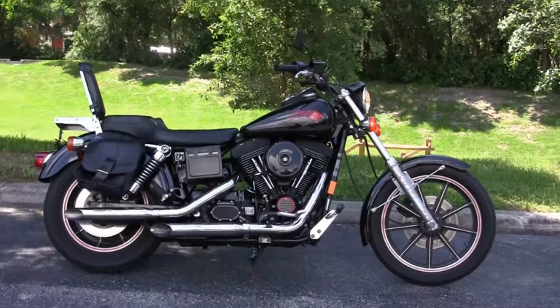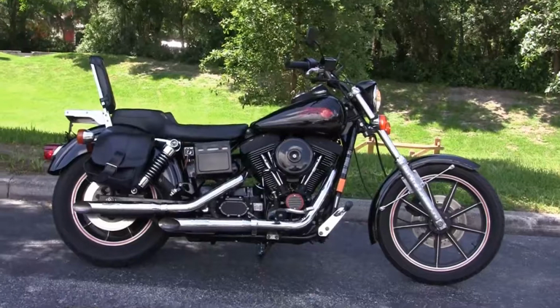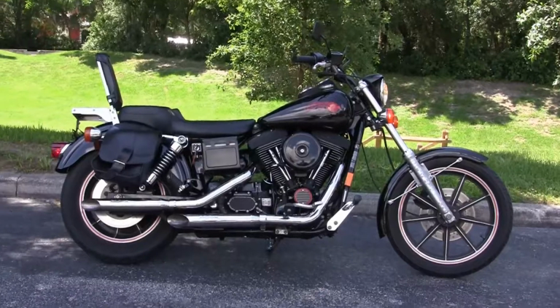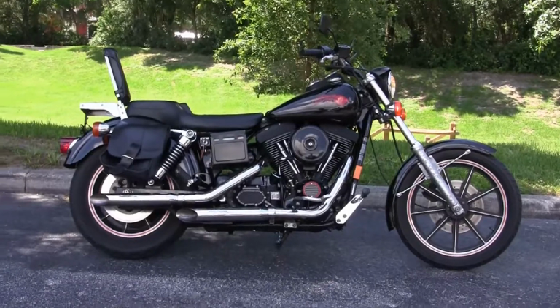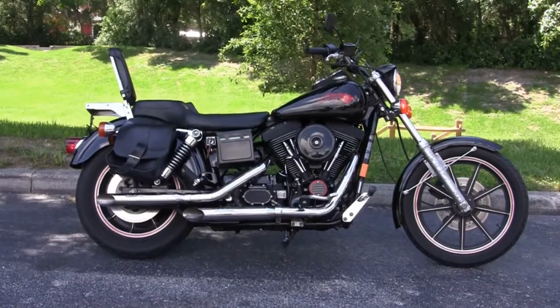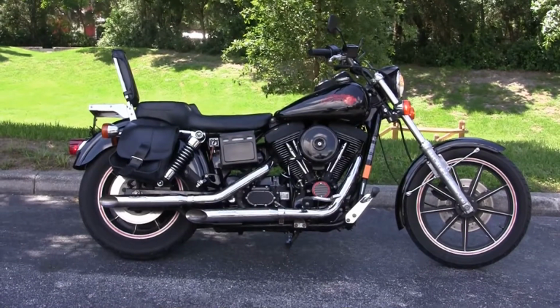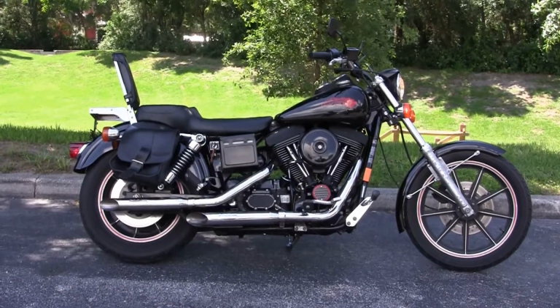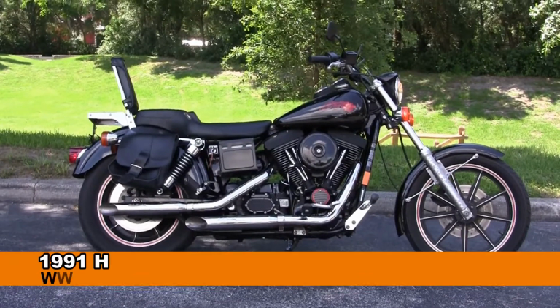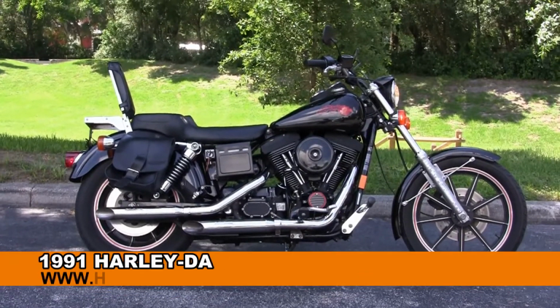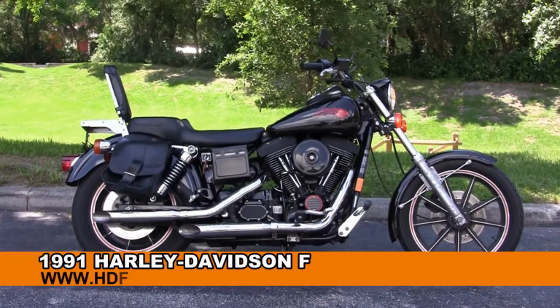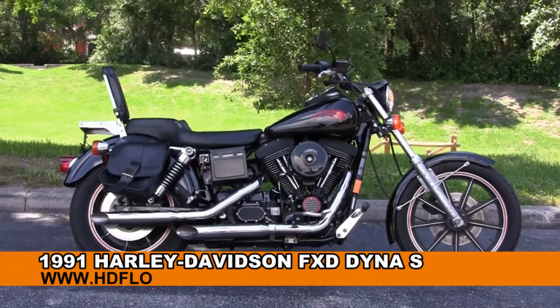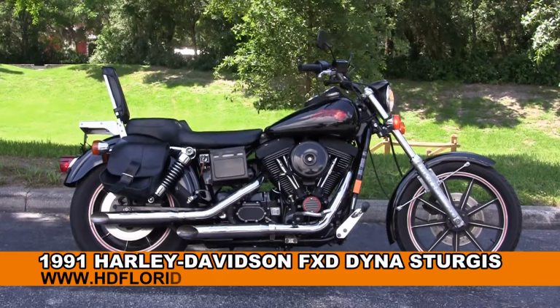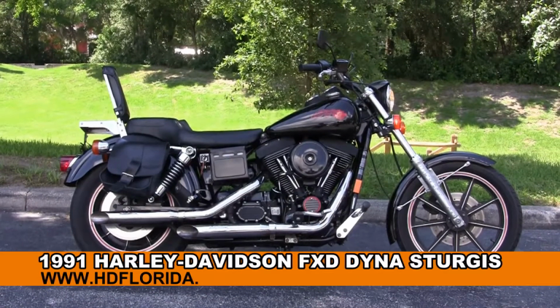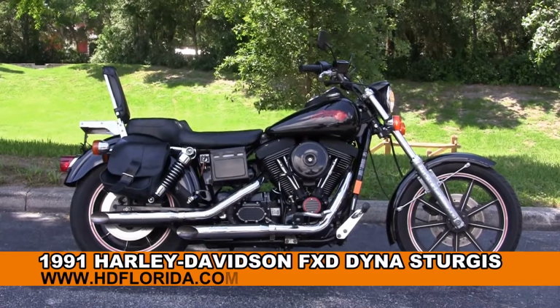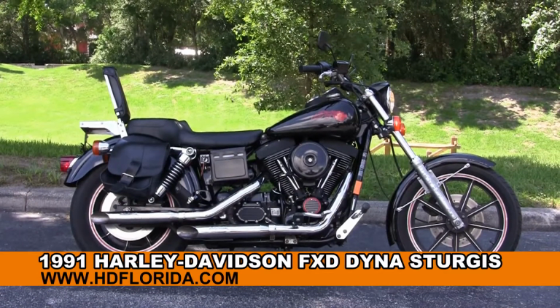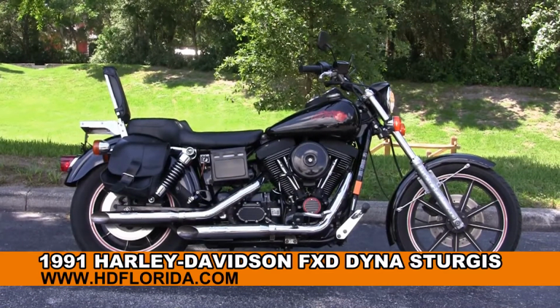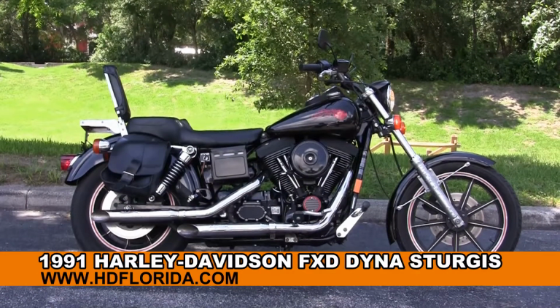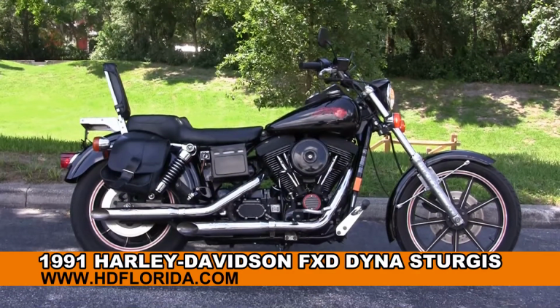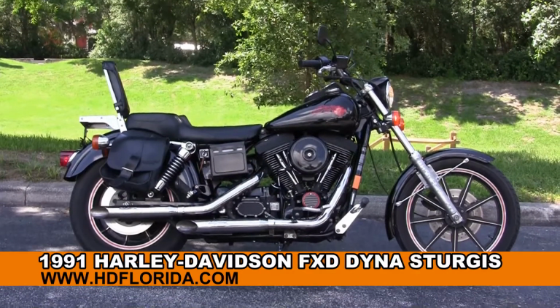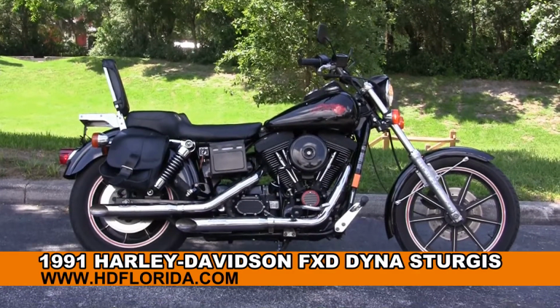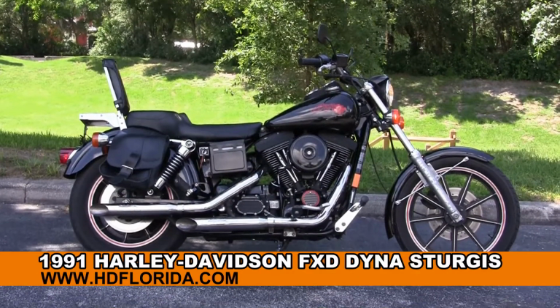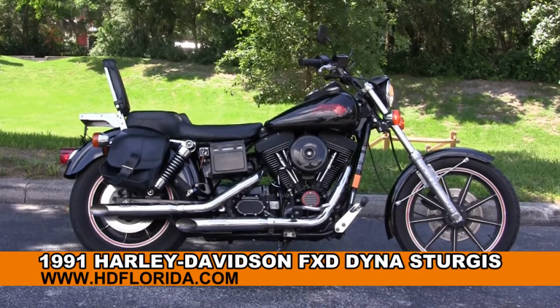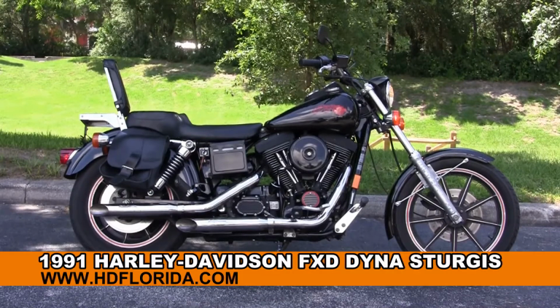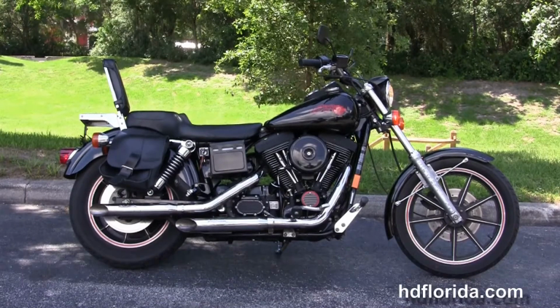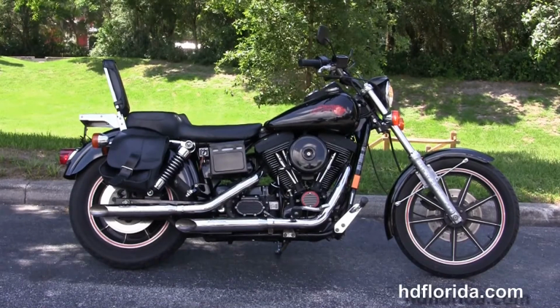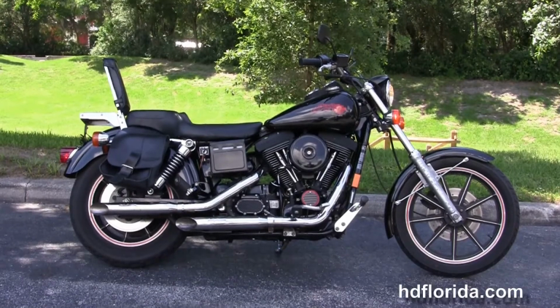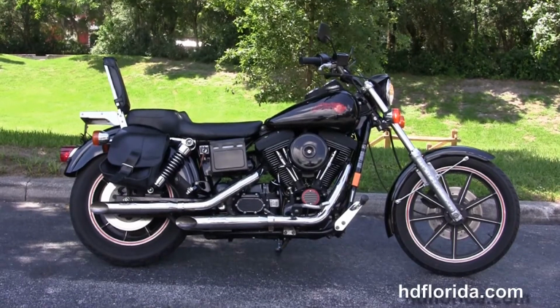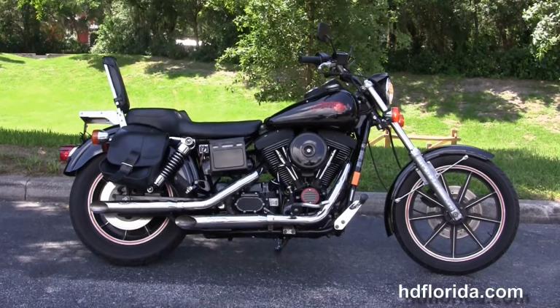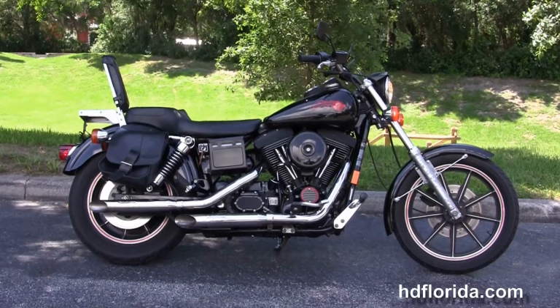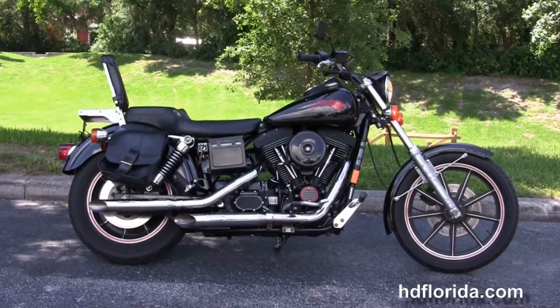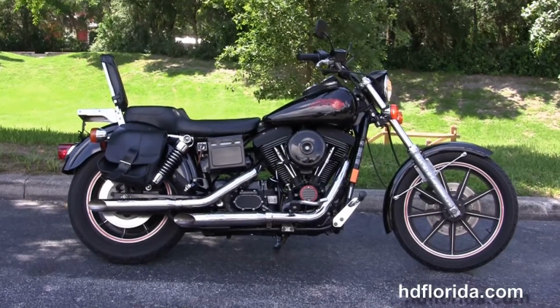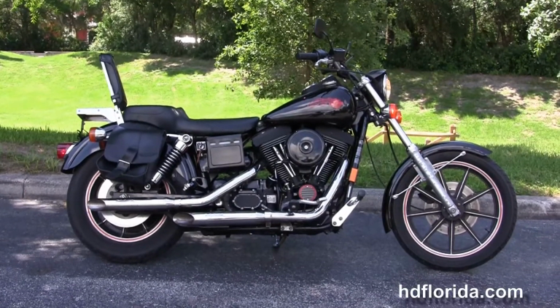Welcome everyone to the world-famous Harley-Davidson of Florida. Today I have for you this rare used 1991 Dyna Sturgis model.